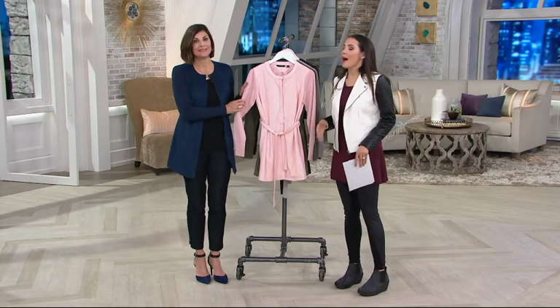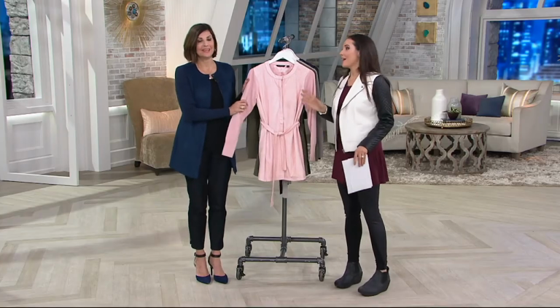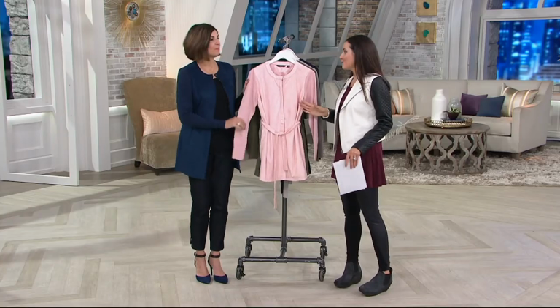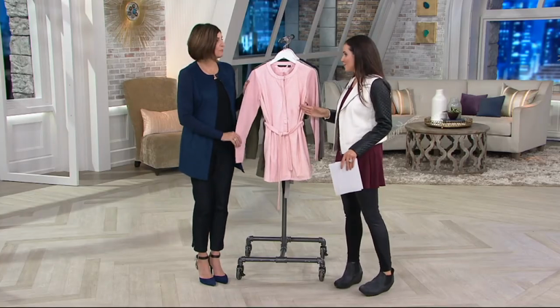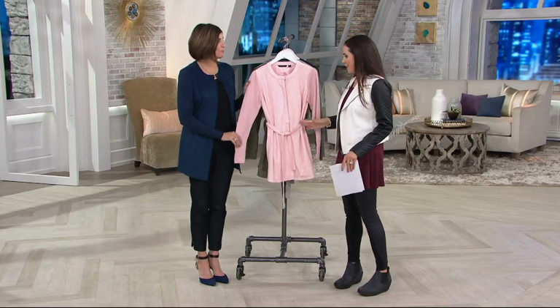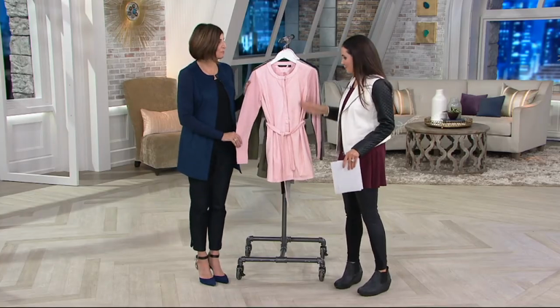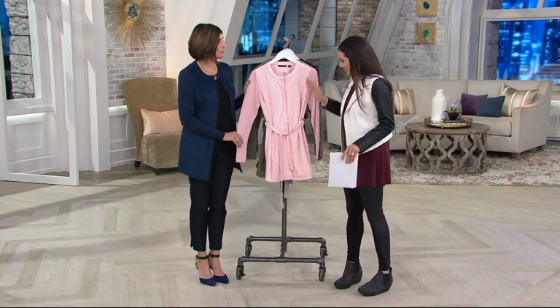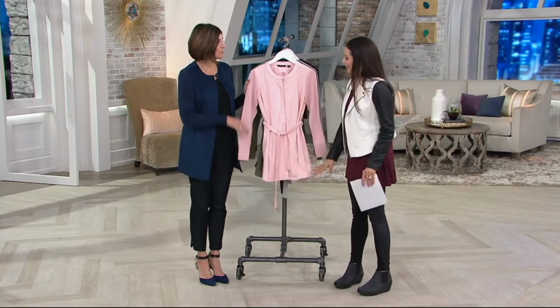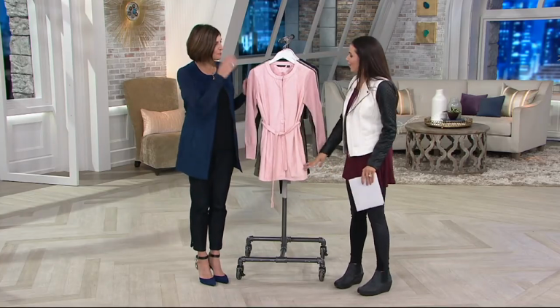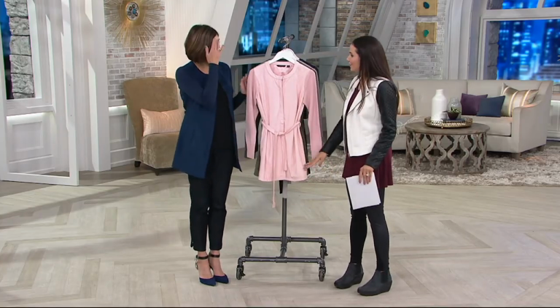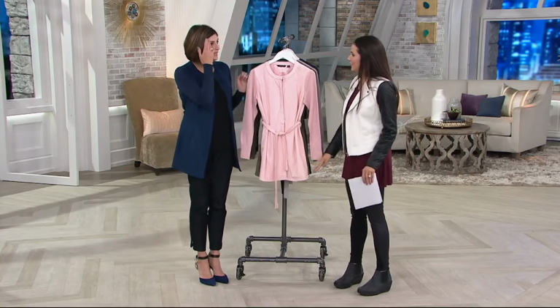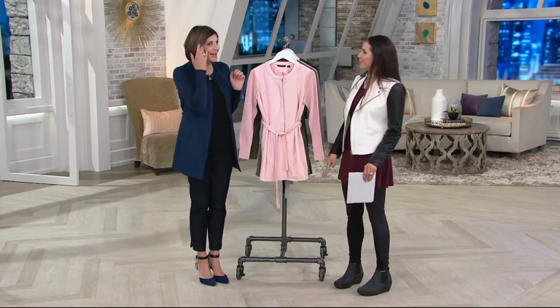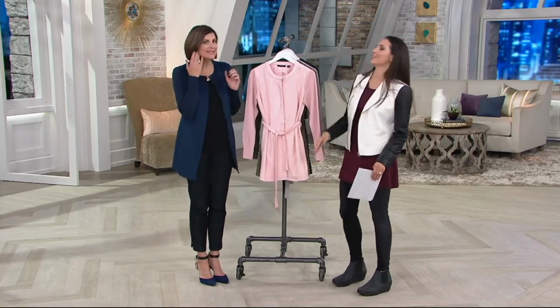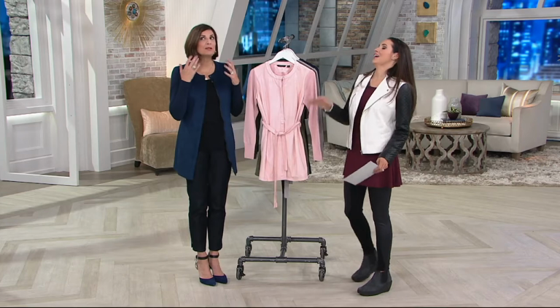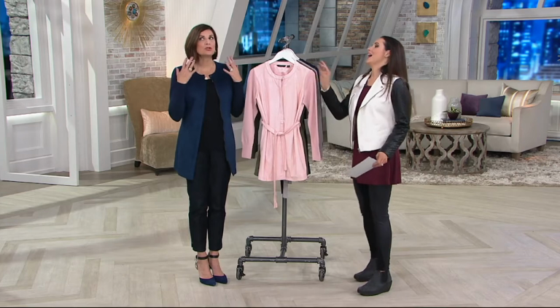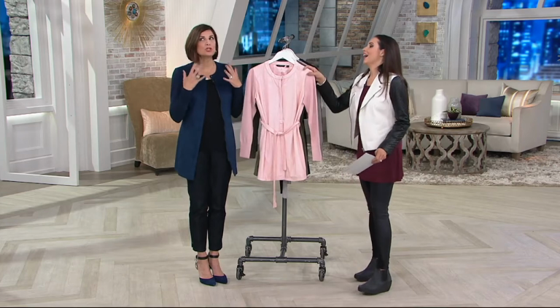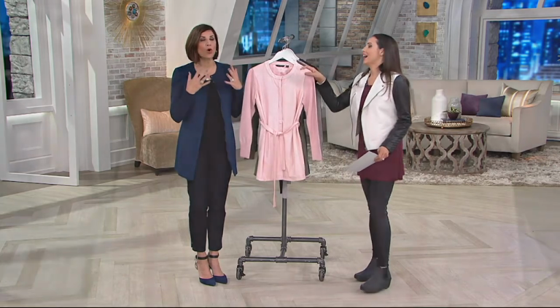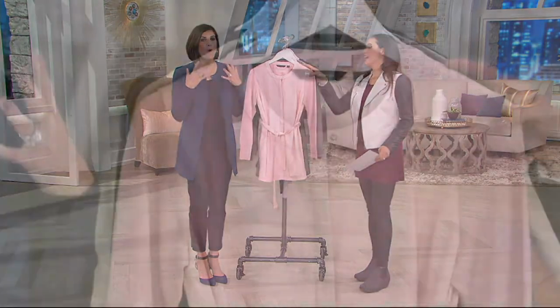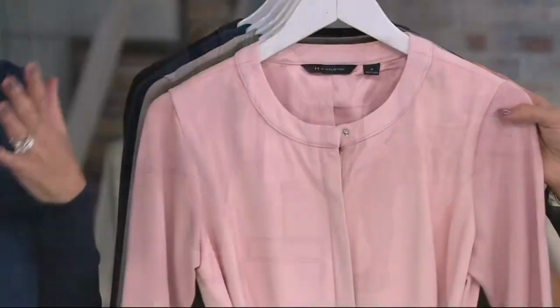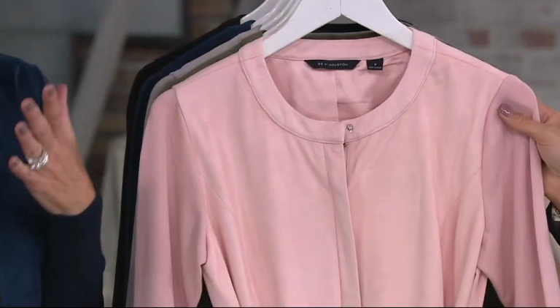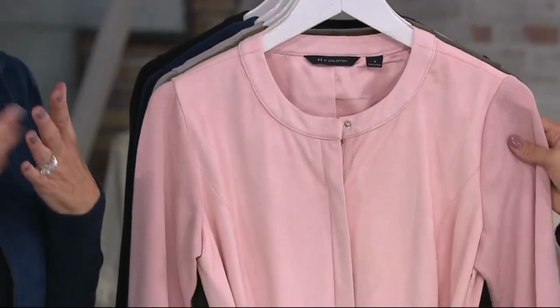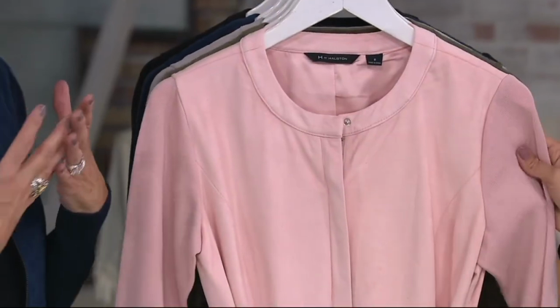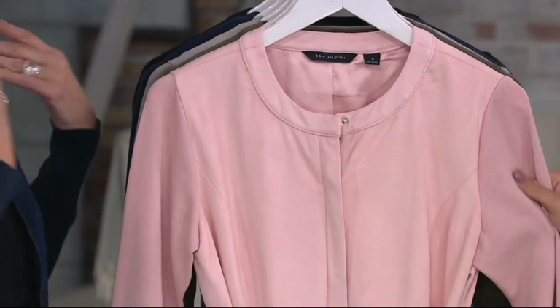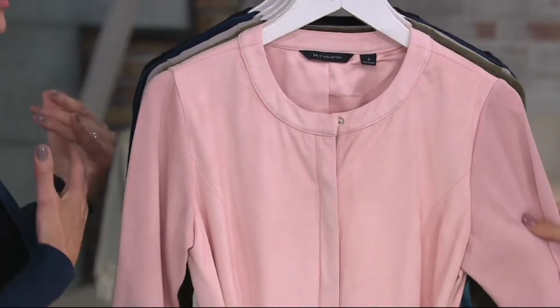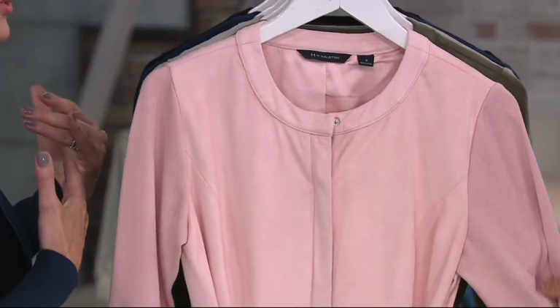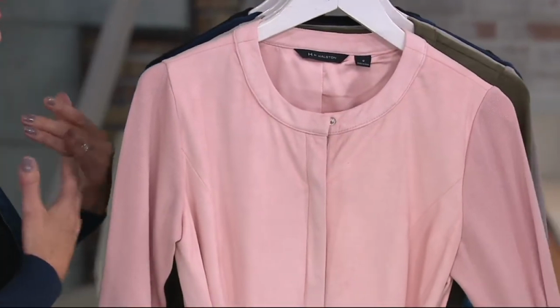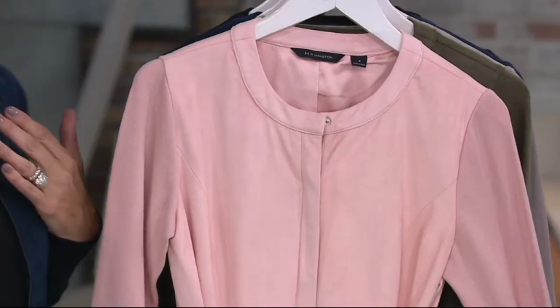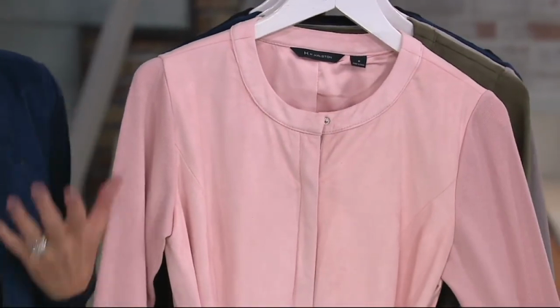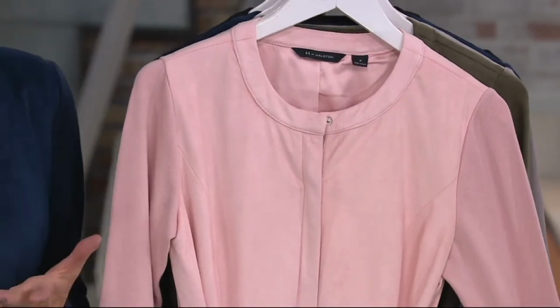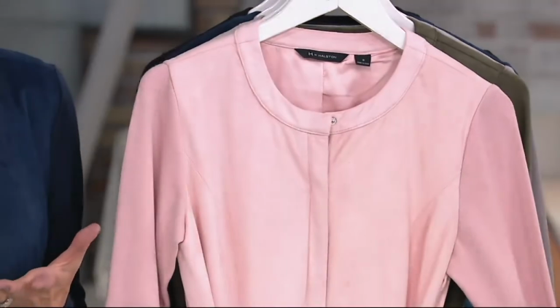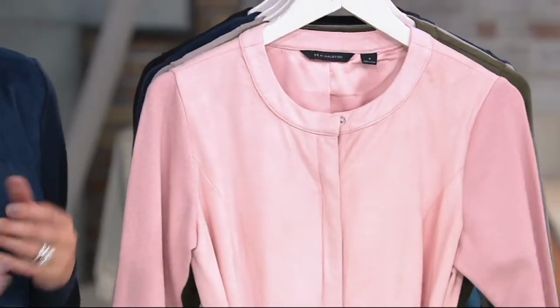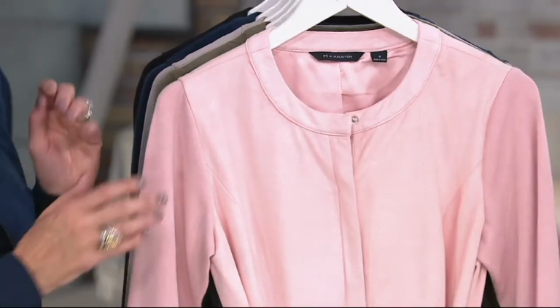I love short jackets, but this is a long one too. There's so much to this. The colors are great and there are so many ways to wear it.